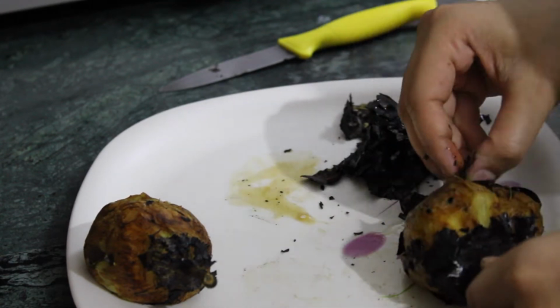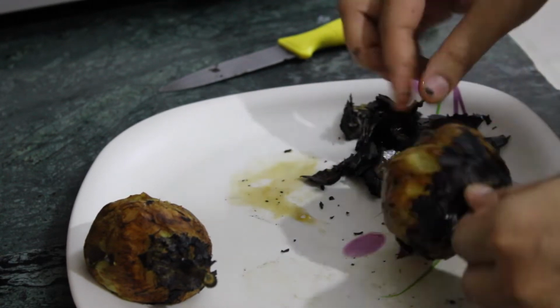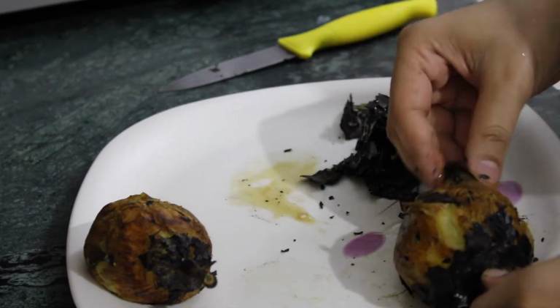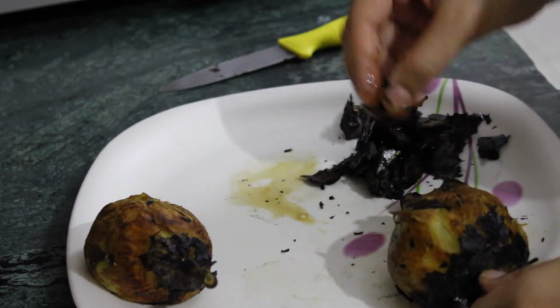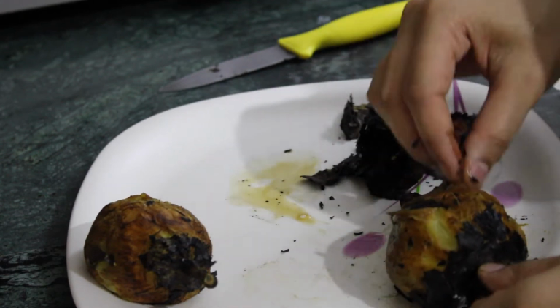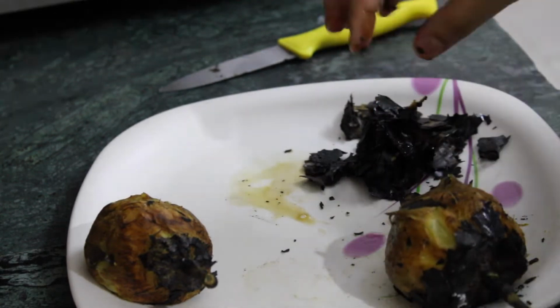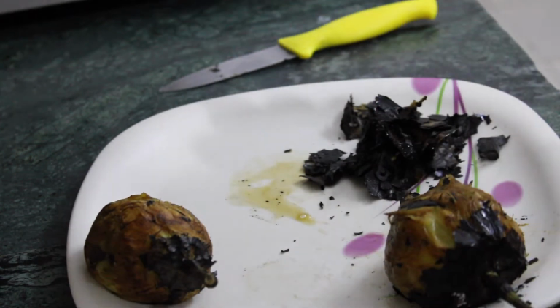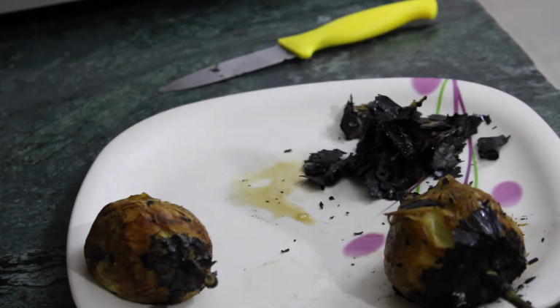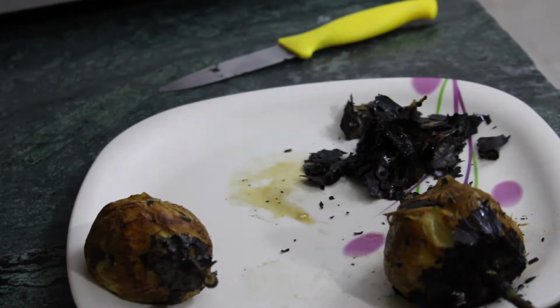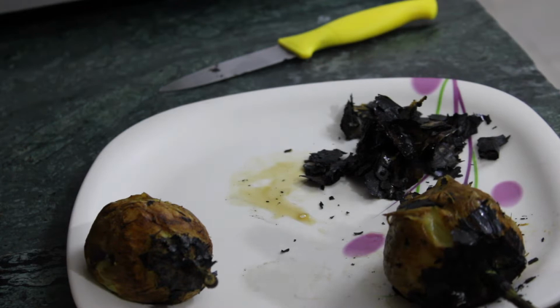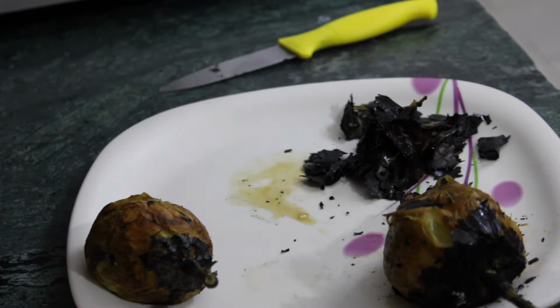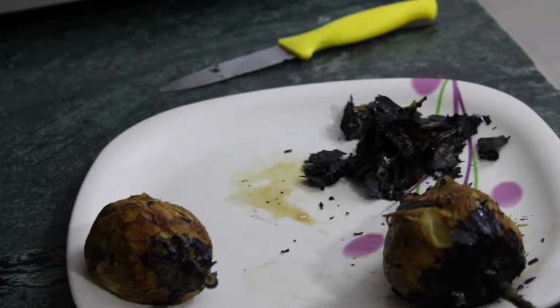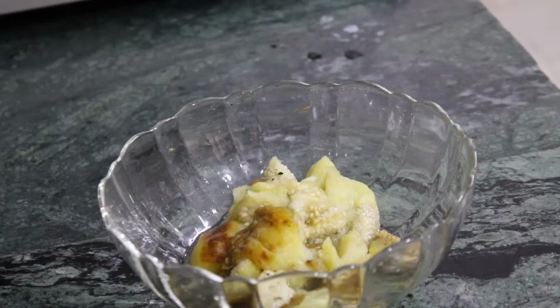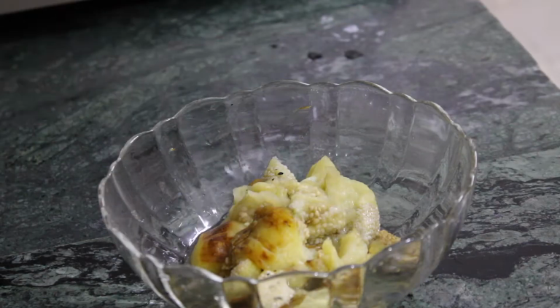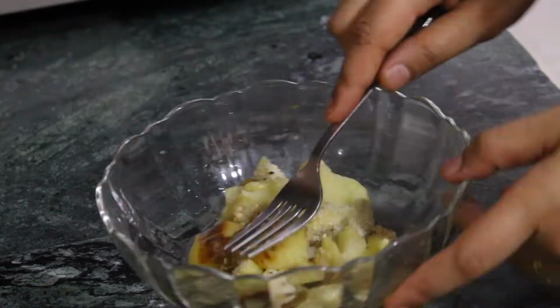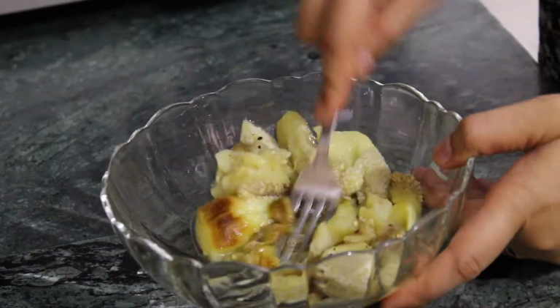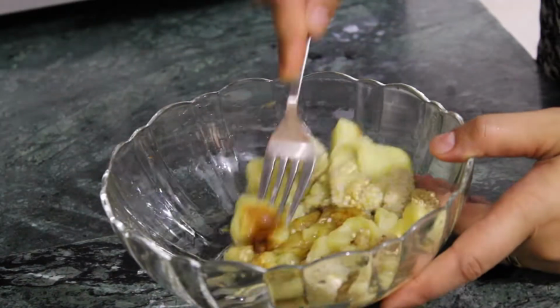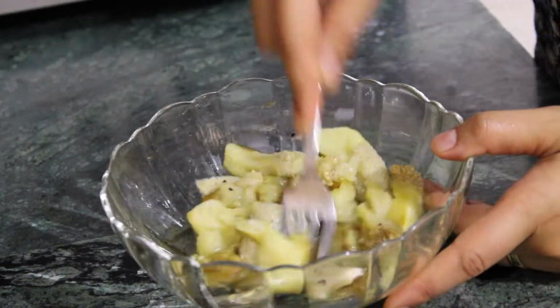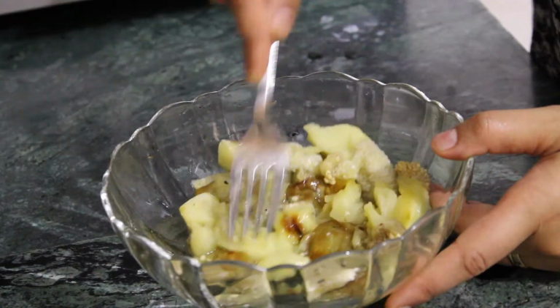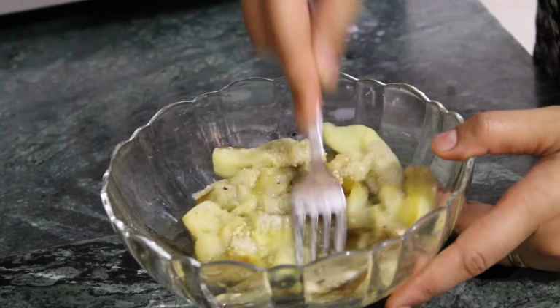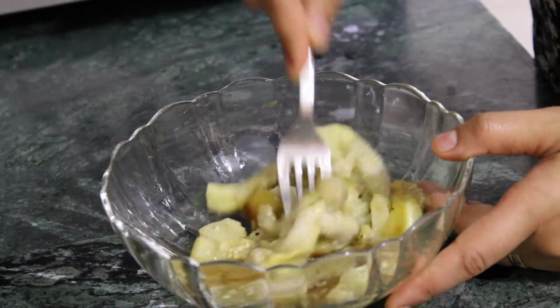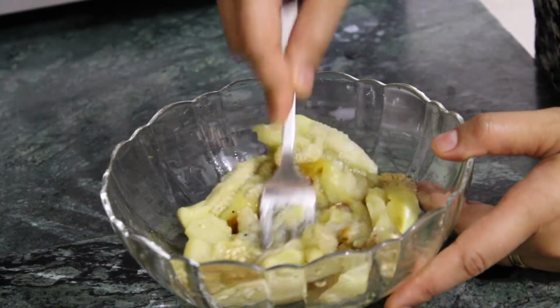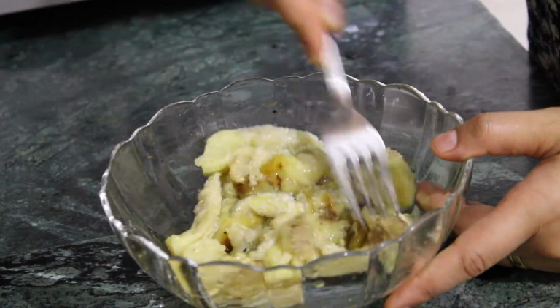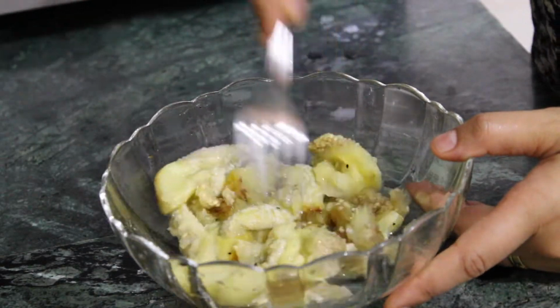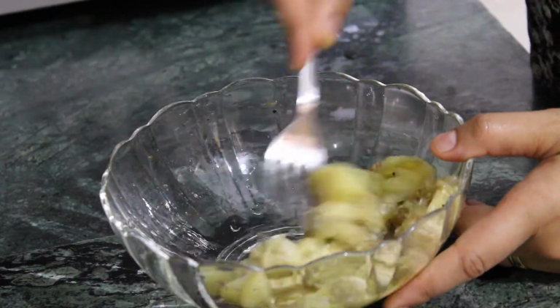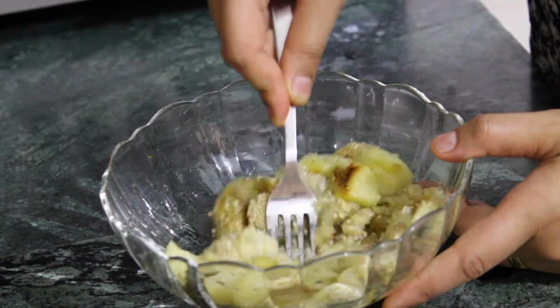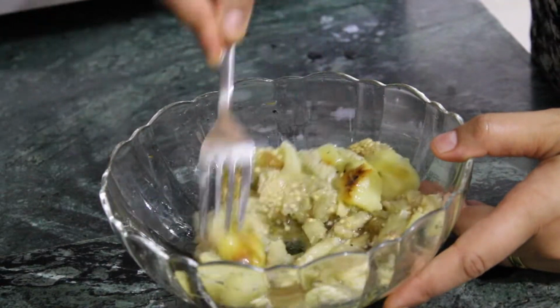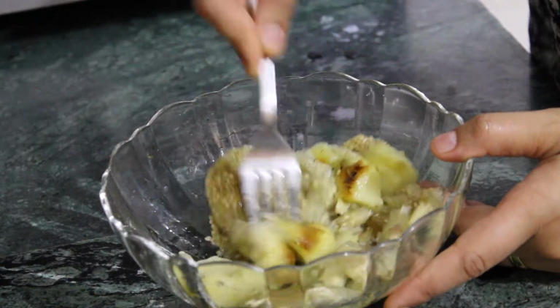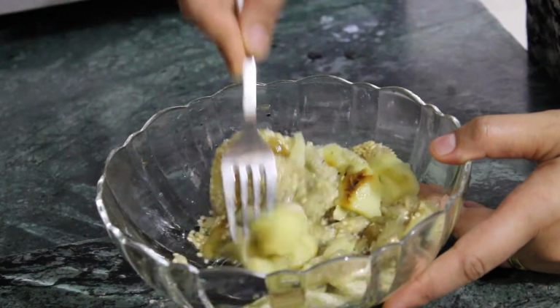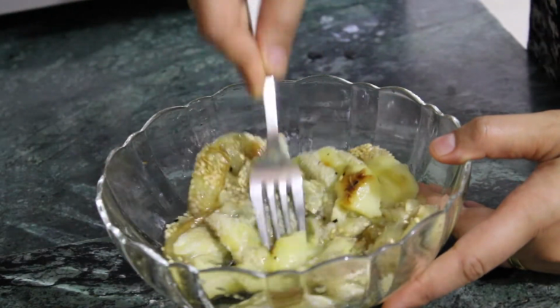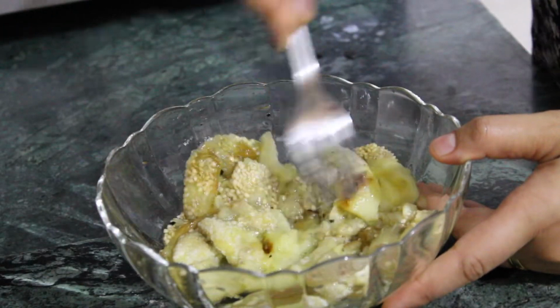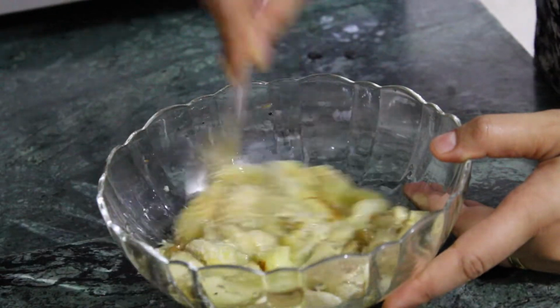Remove as much moisture from the eggplant as possible. Stir vigorously with a fork until the eggplant breaks down.